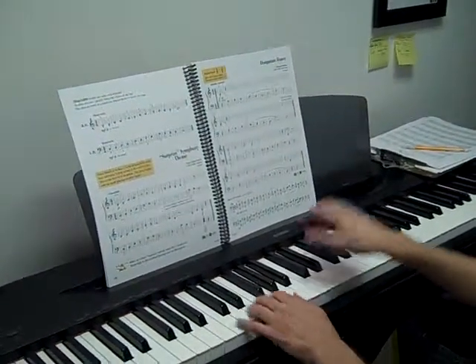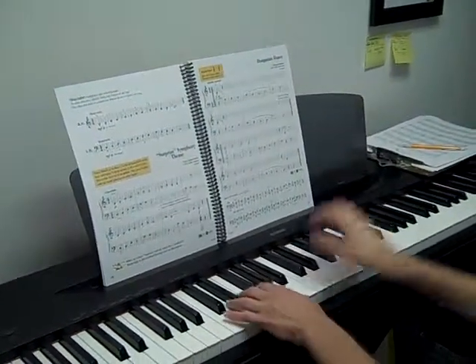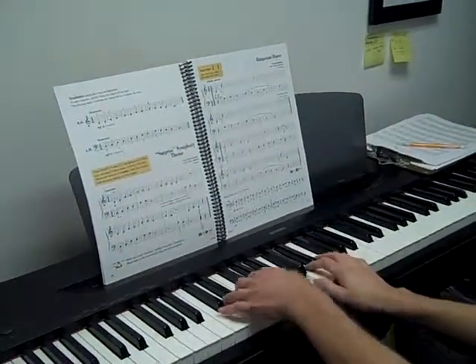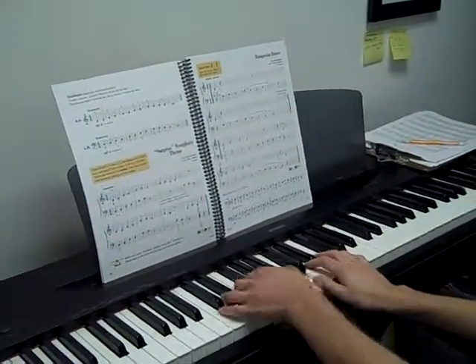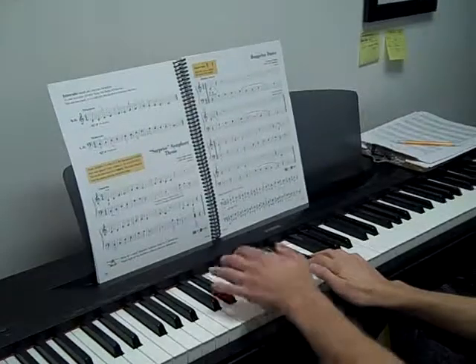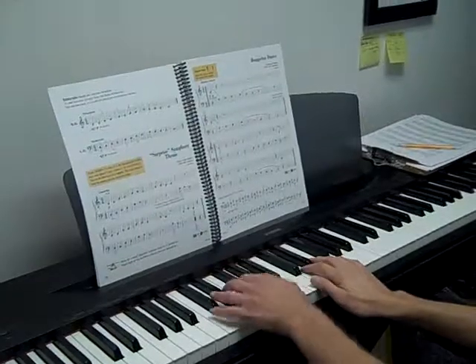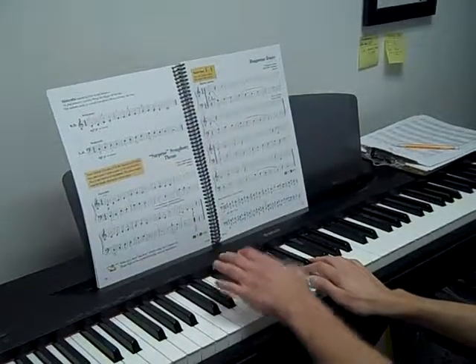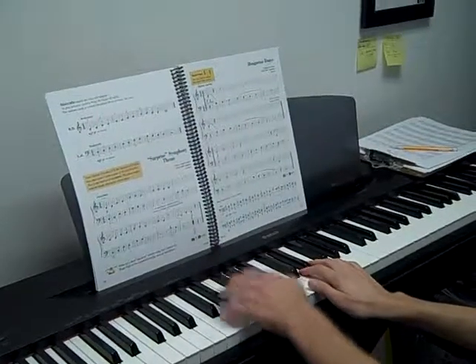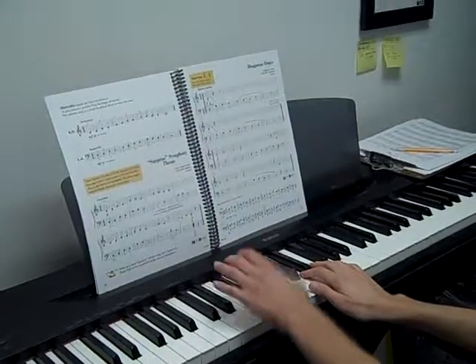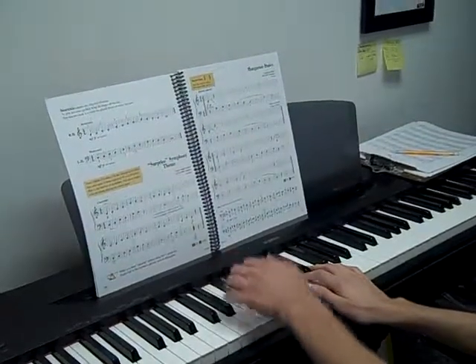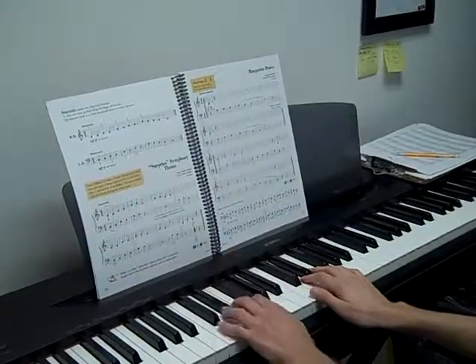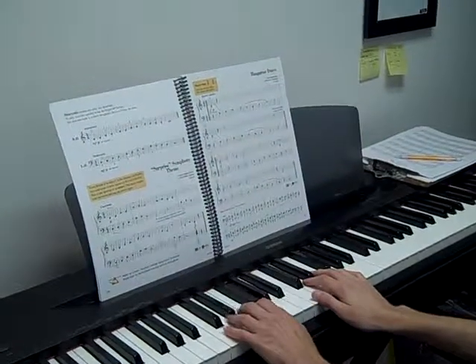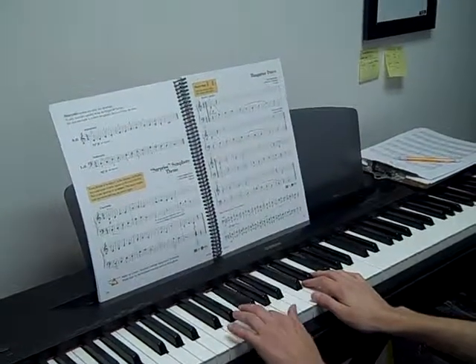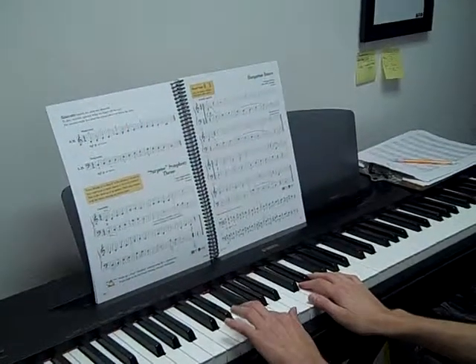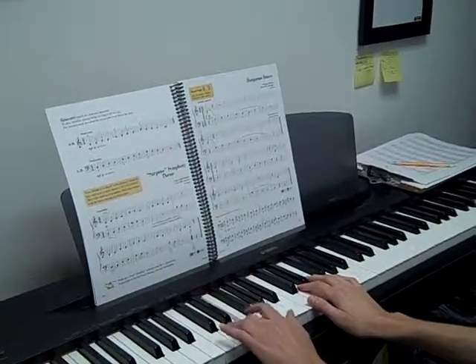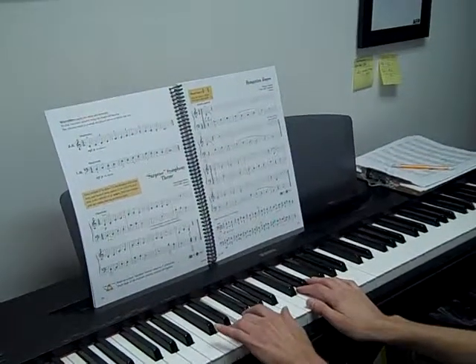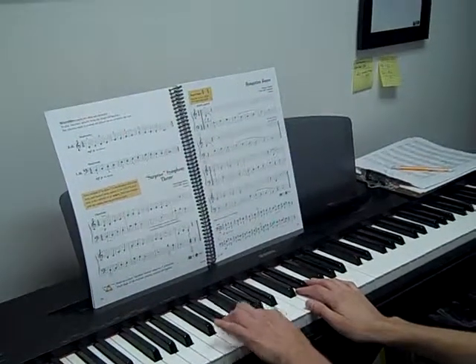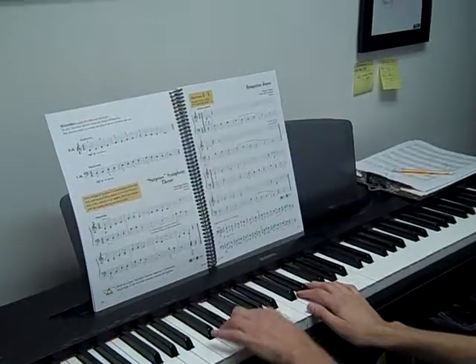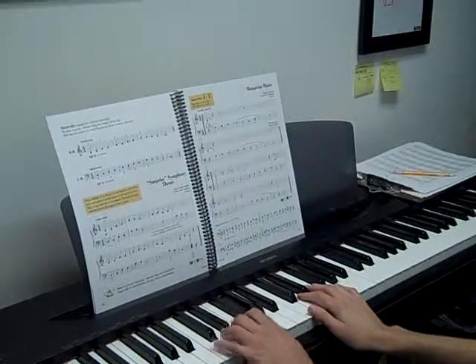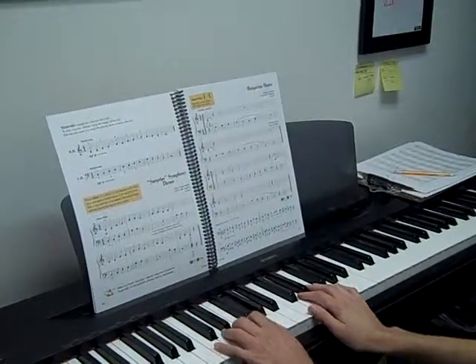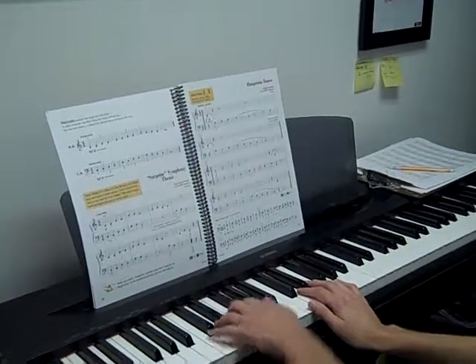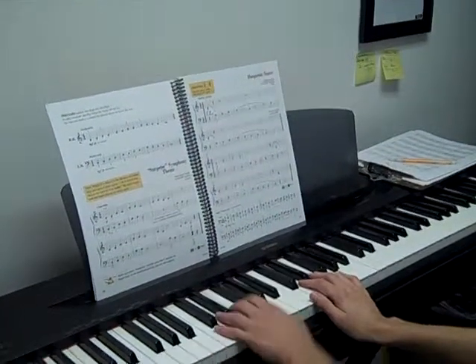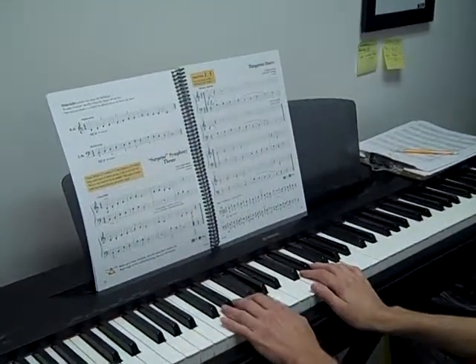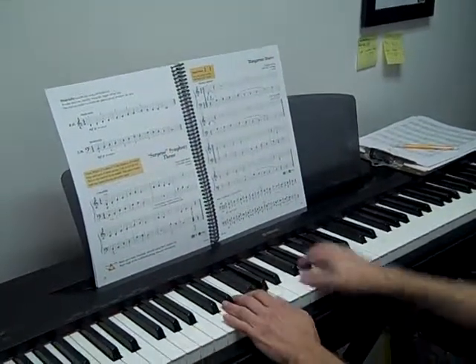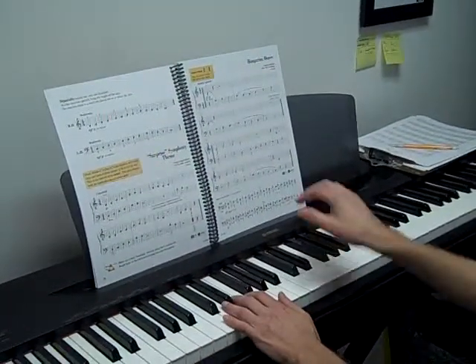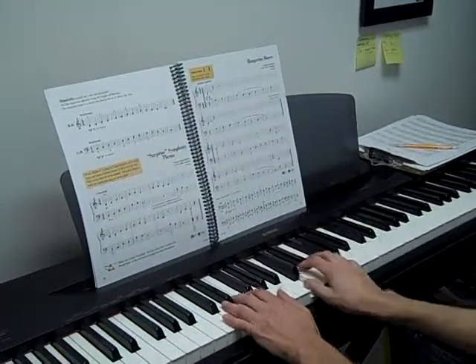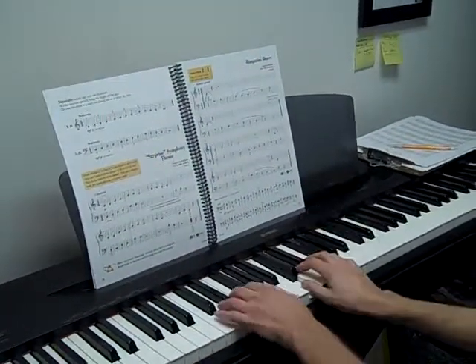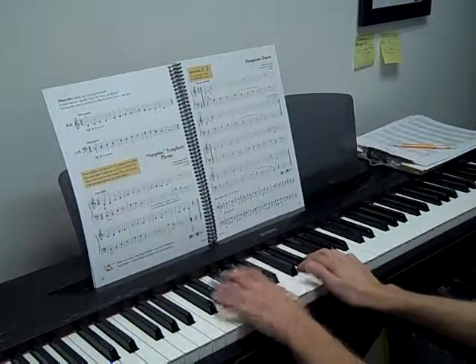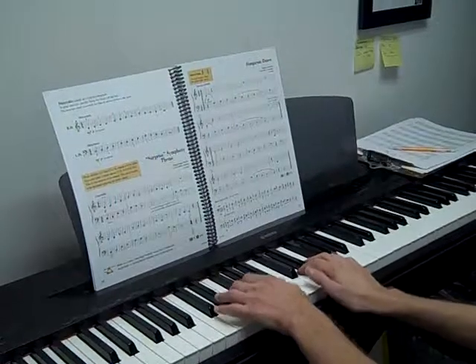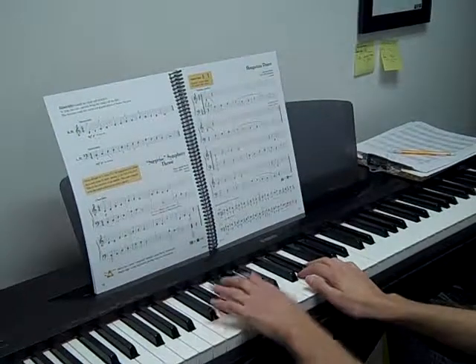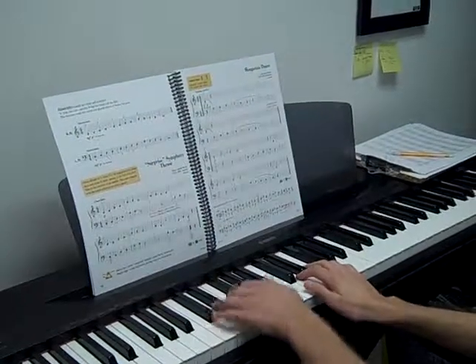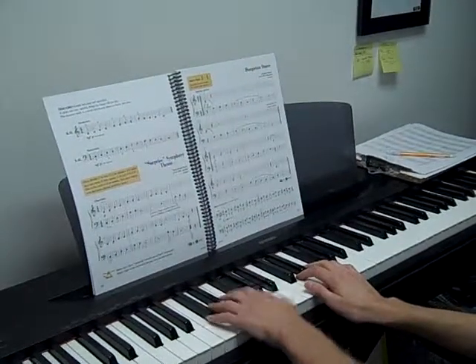So we have long, short, short, short. Long, short, short, short.